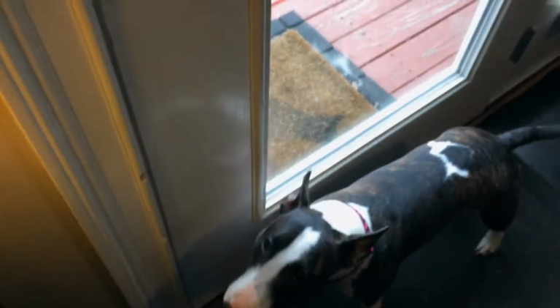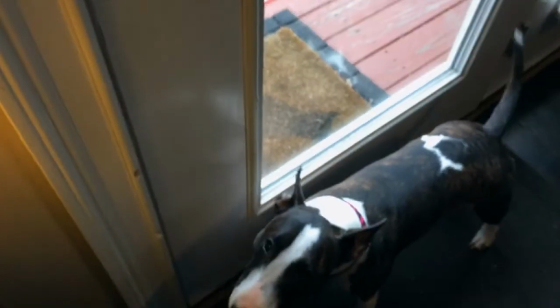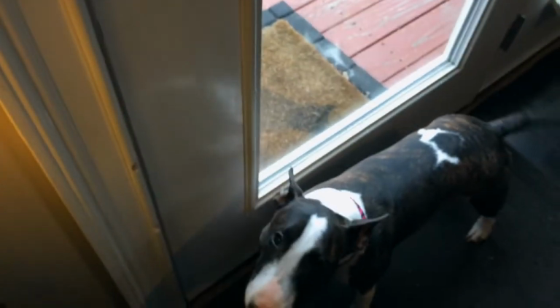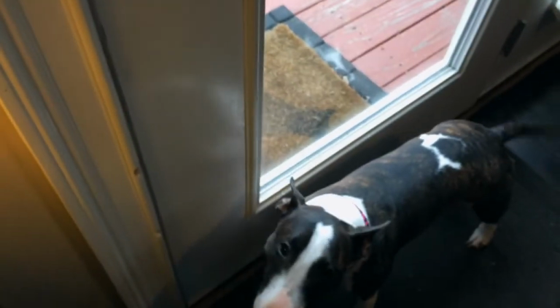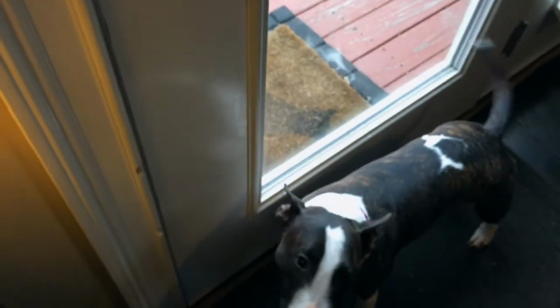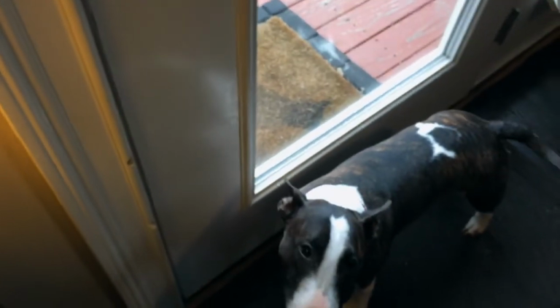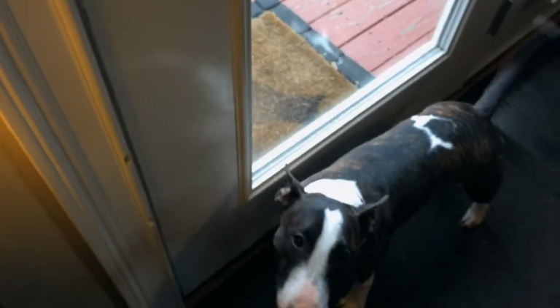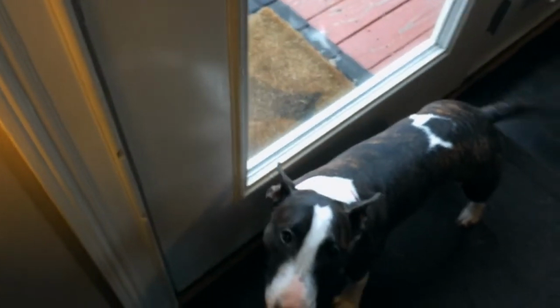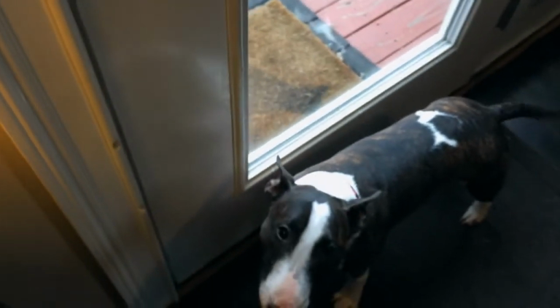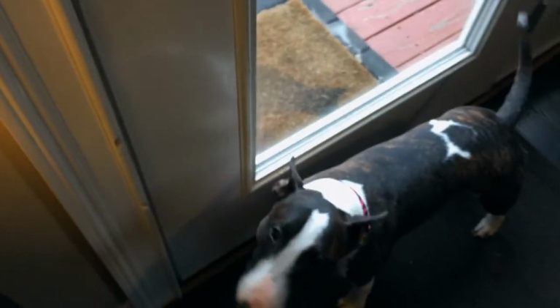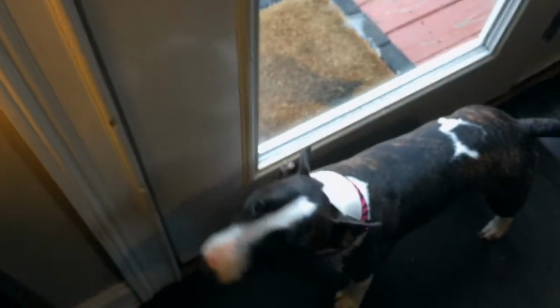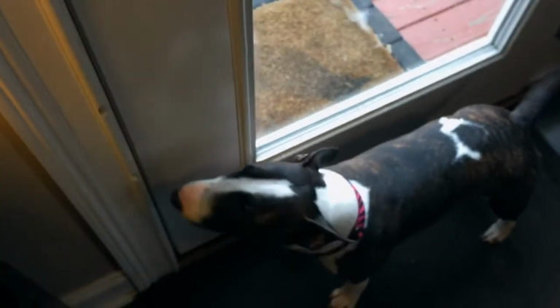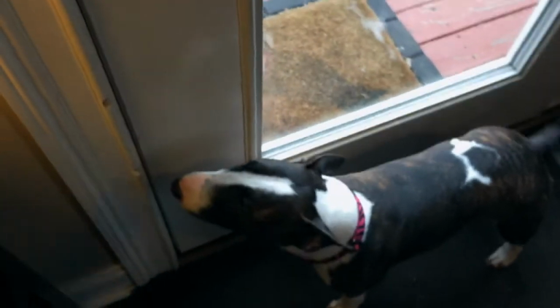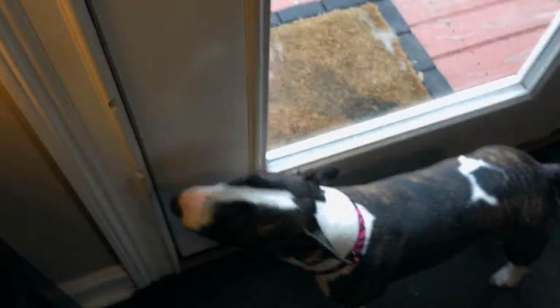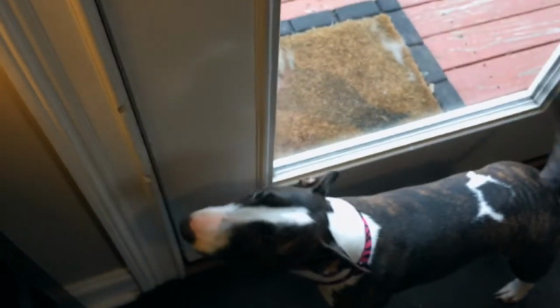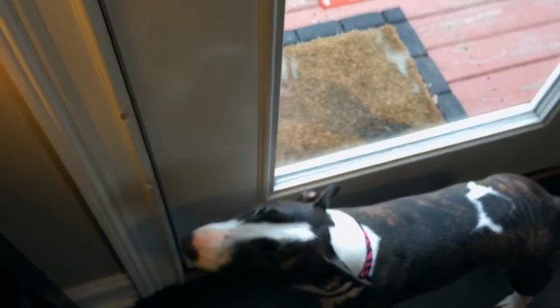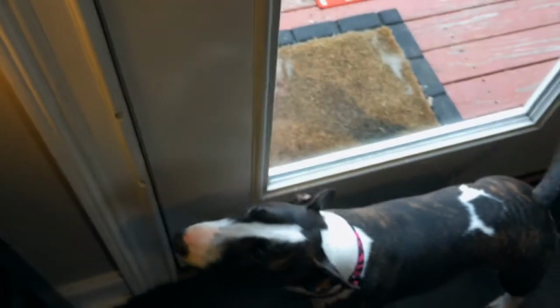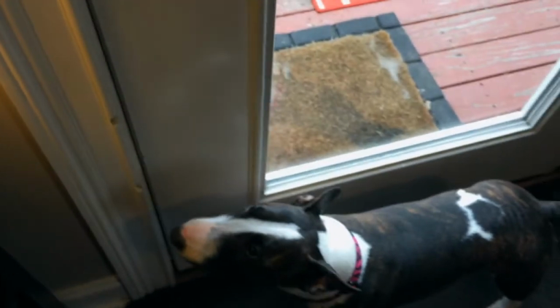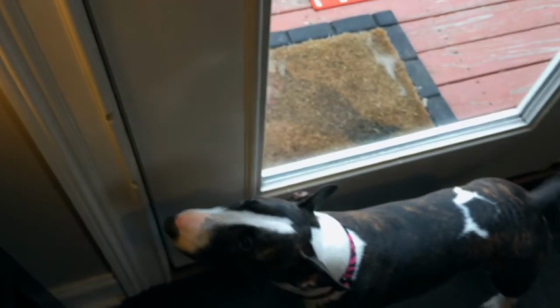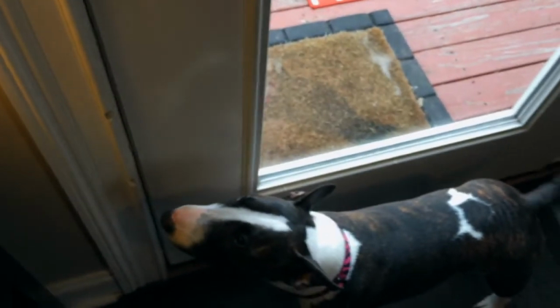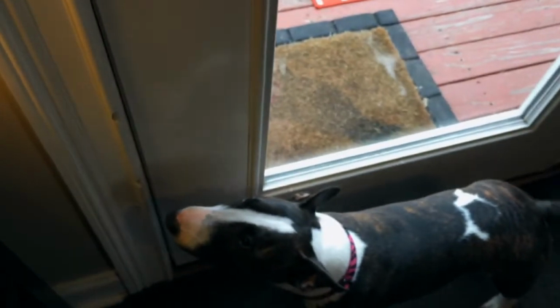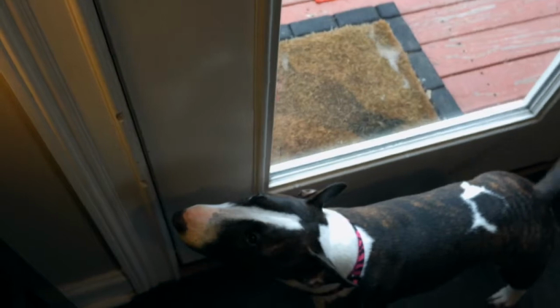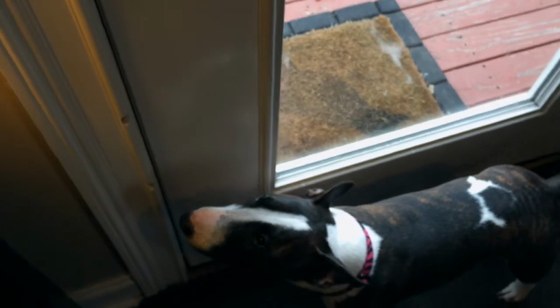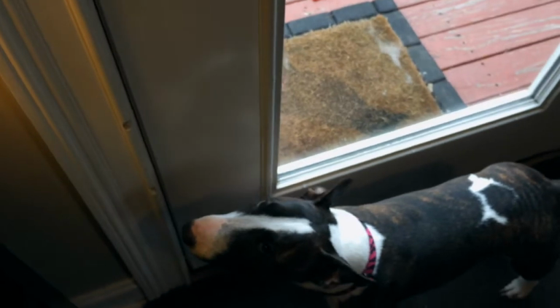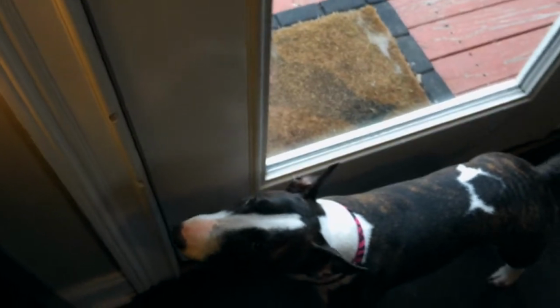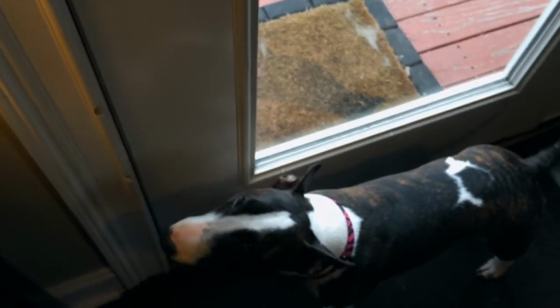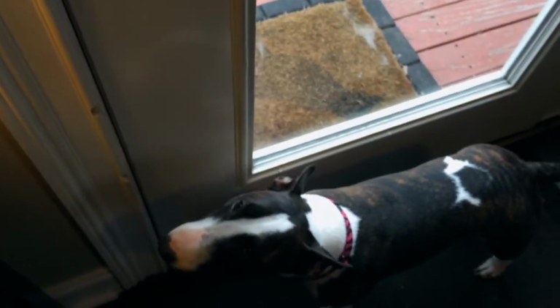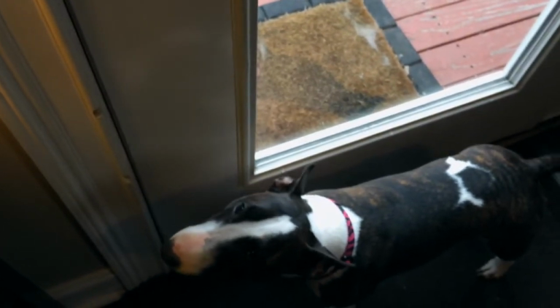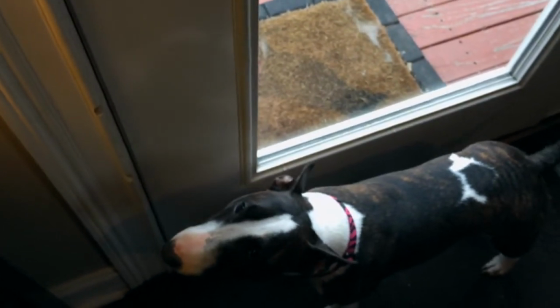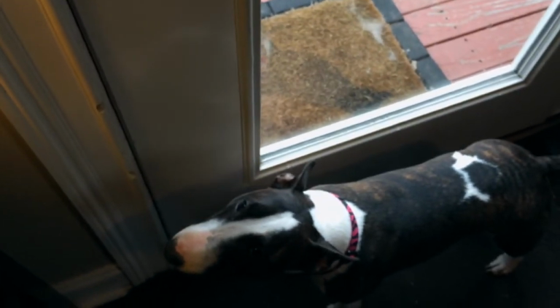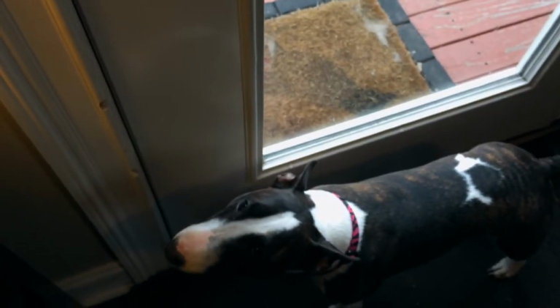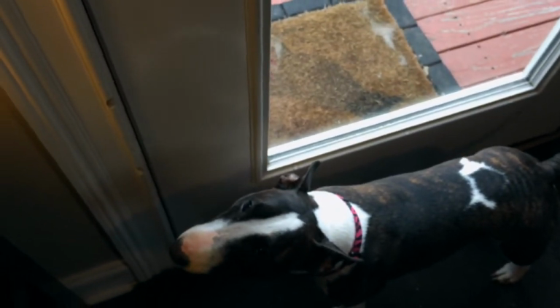This brings up a really good point: two dogs at one time is not a good mix. It's best to separate them.